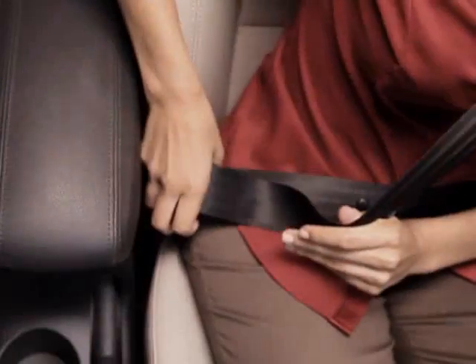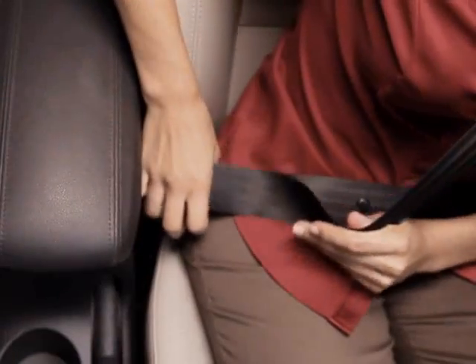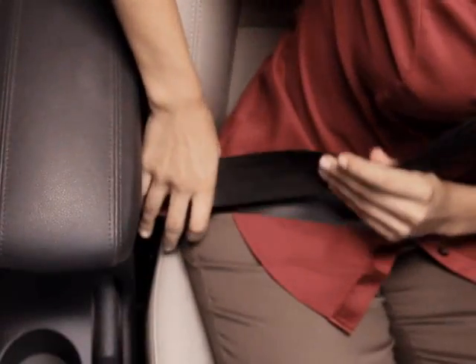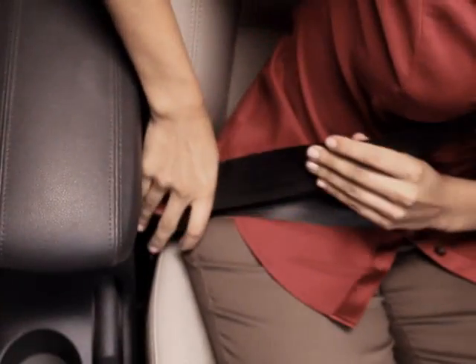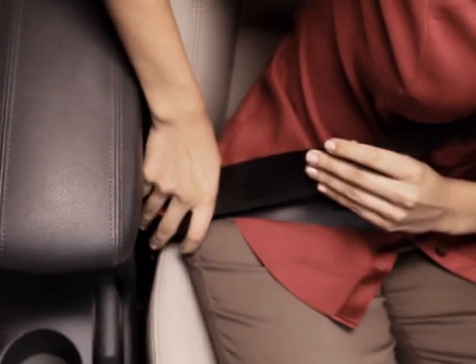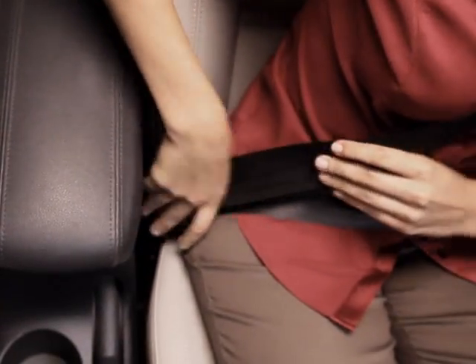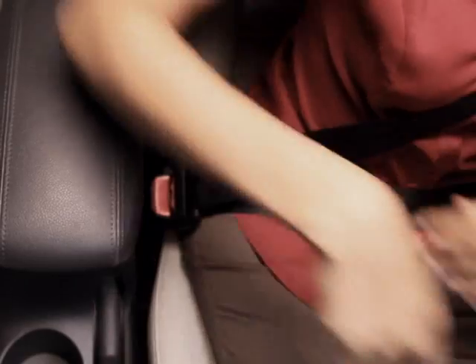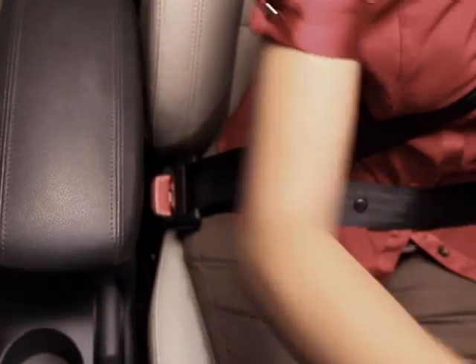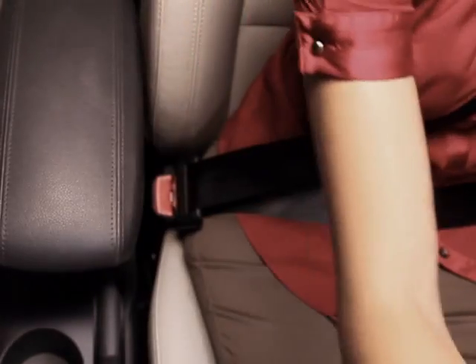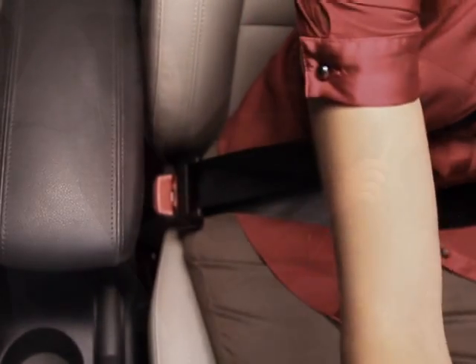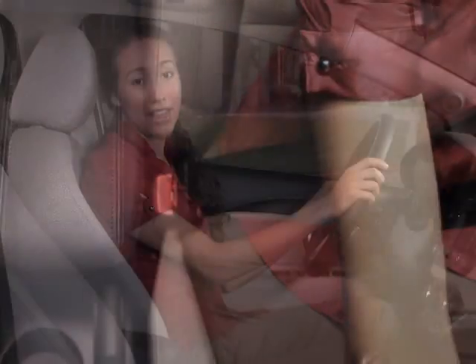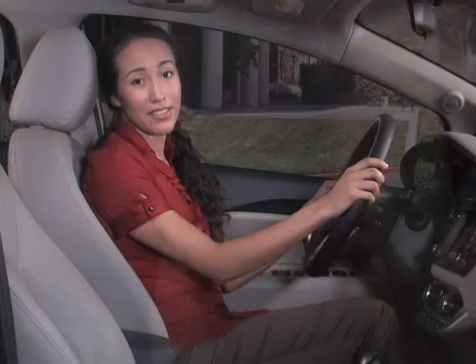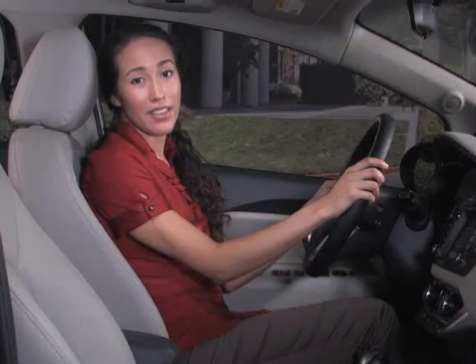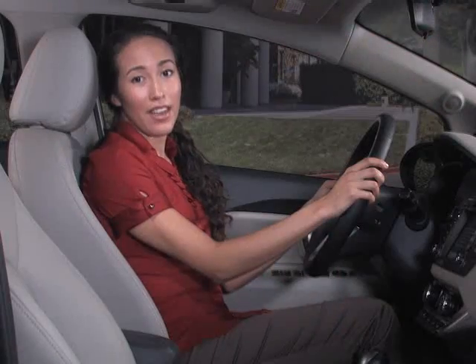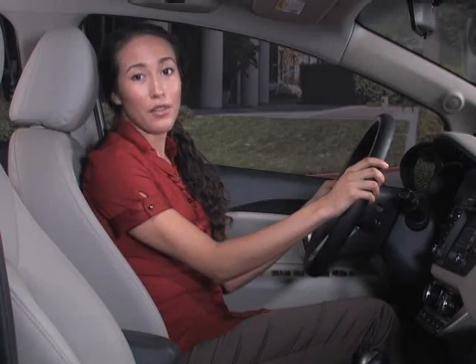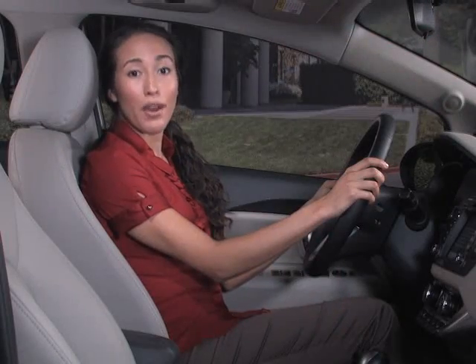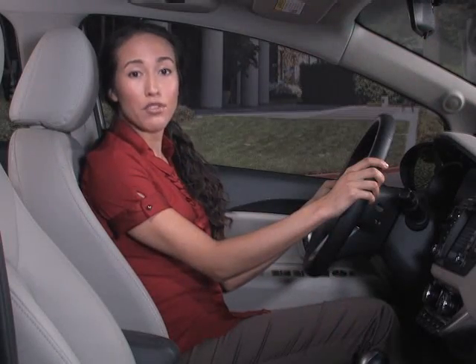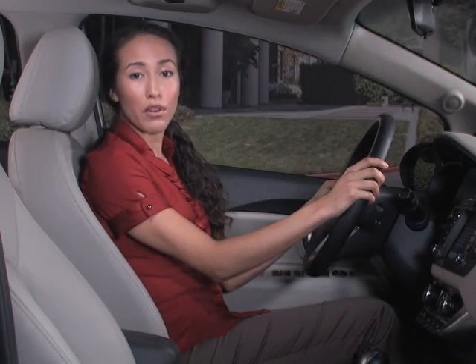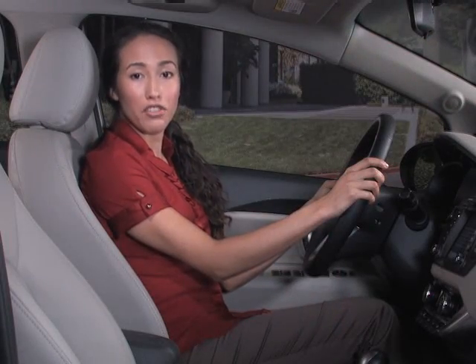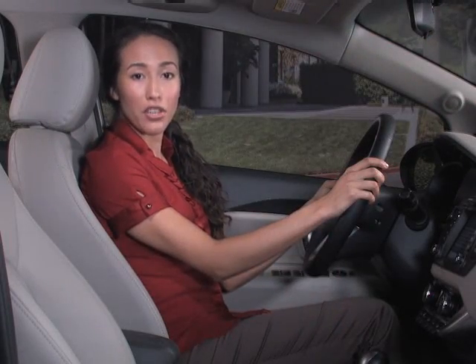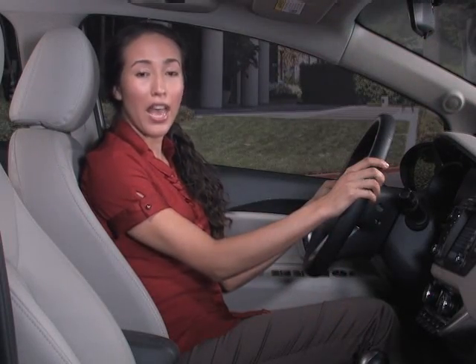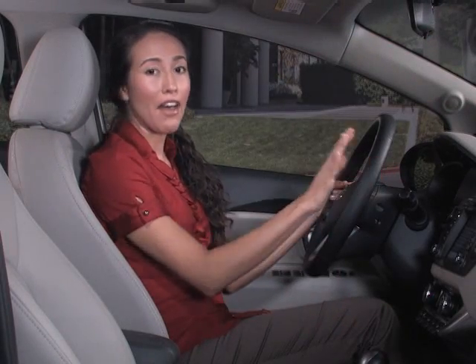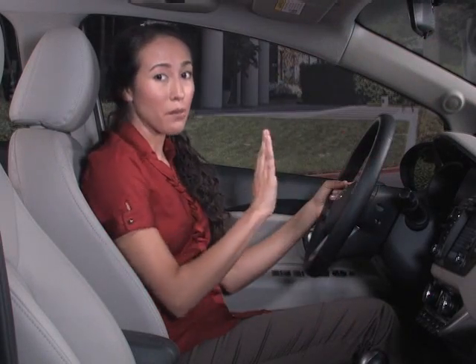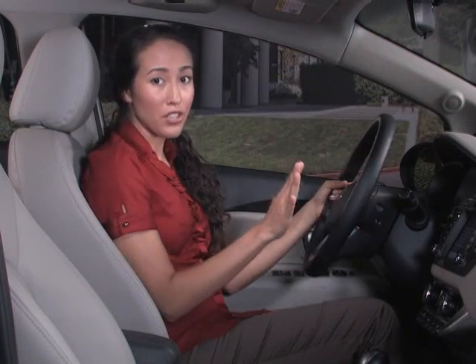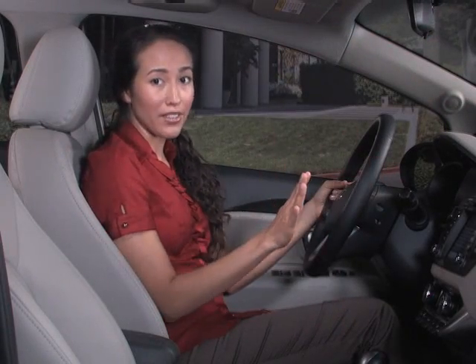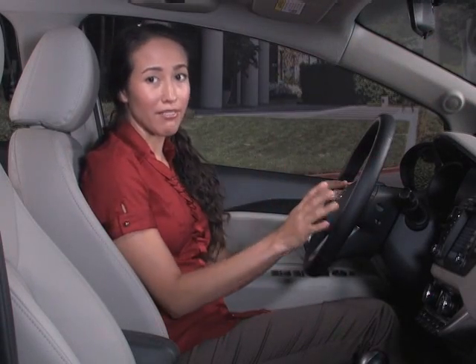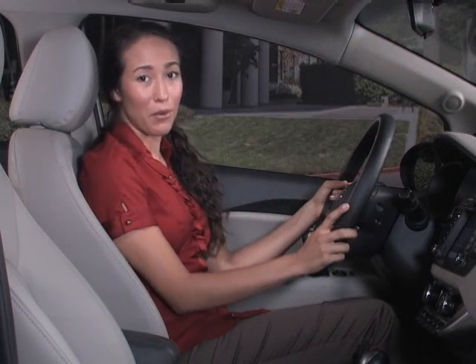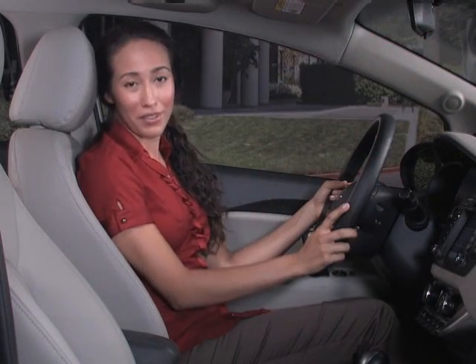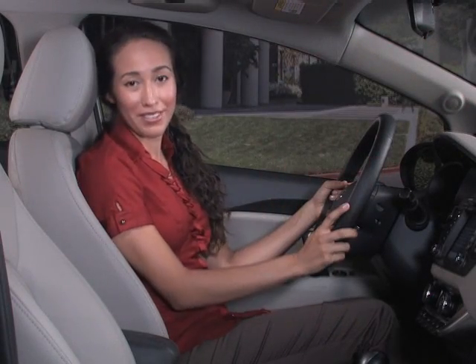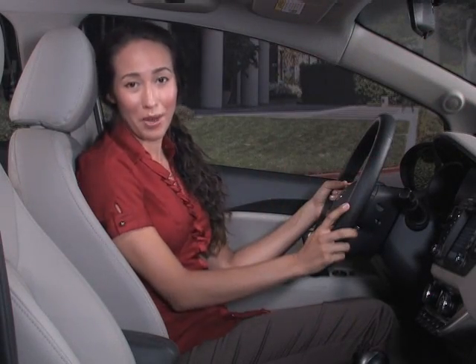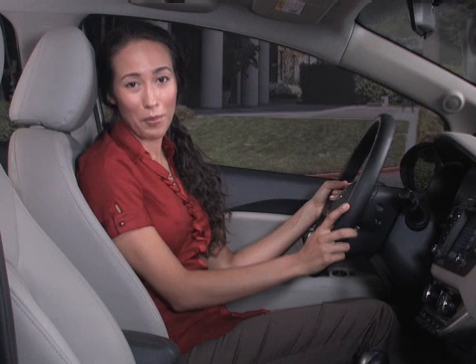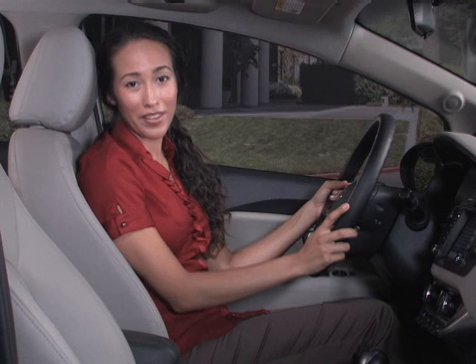Remember, the driver's seatbelt has to be fastened, and the driver's door and engine hood have to be shut in order for the system to operate.